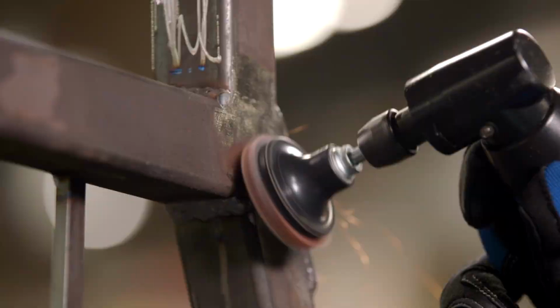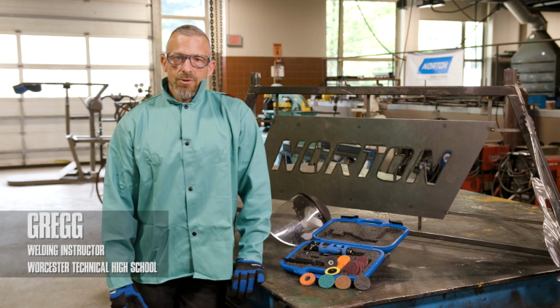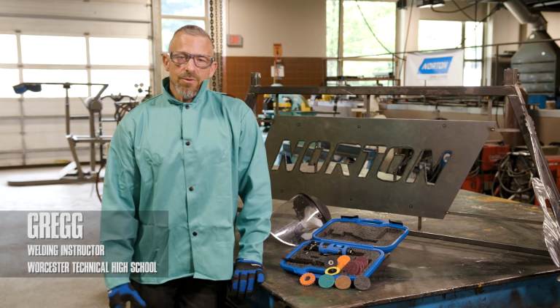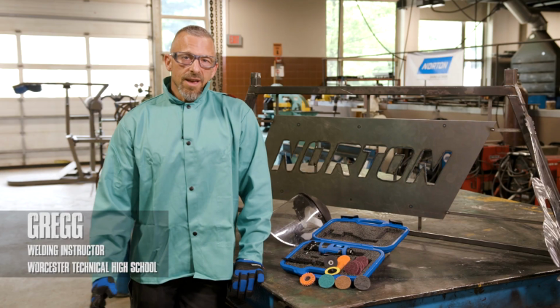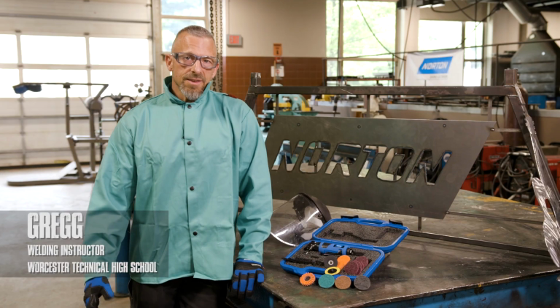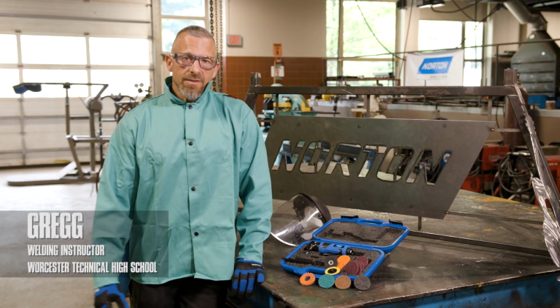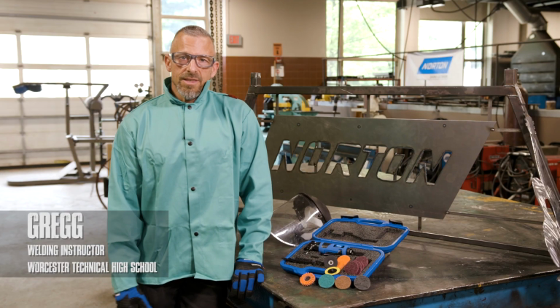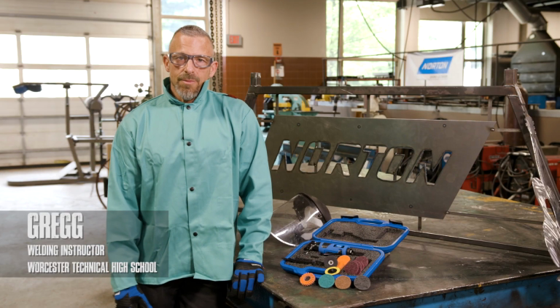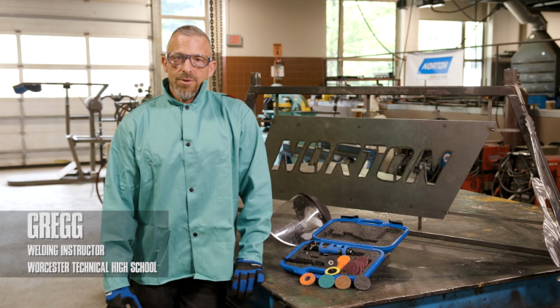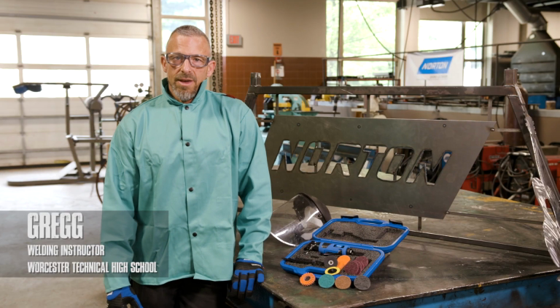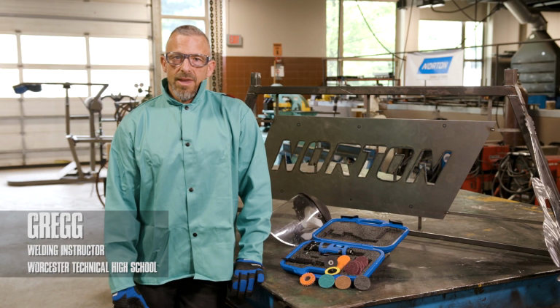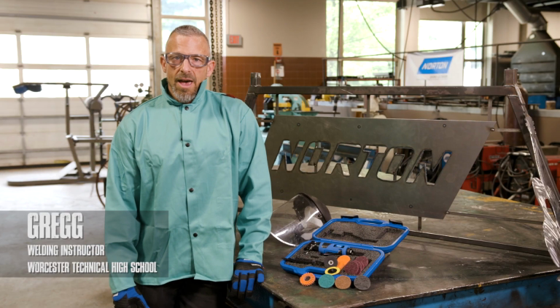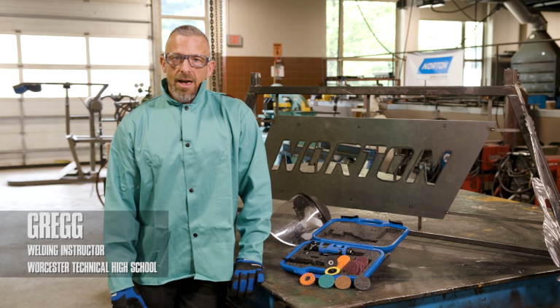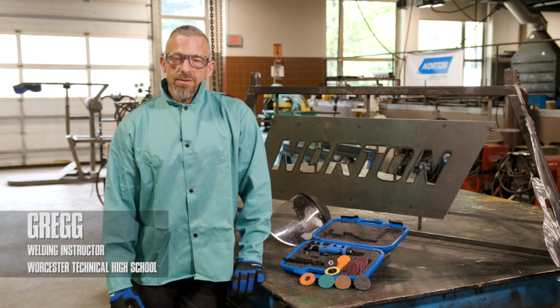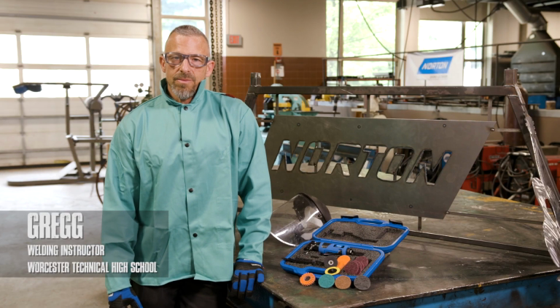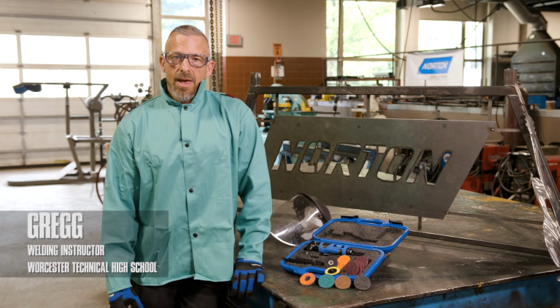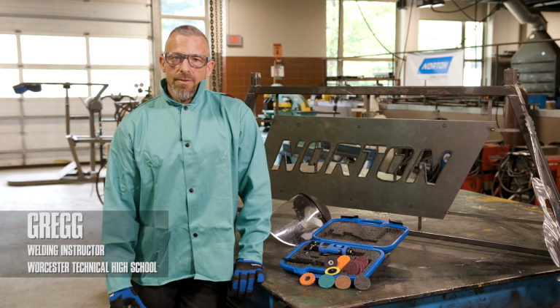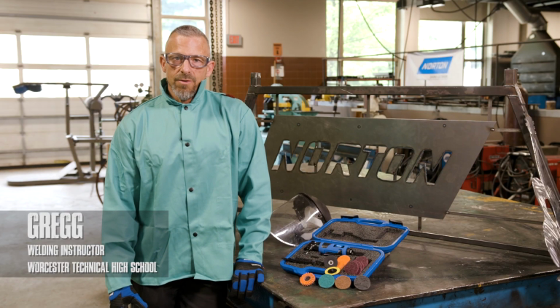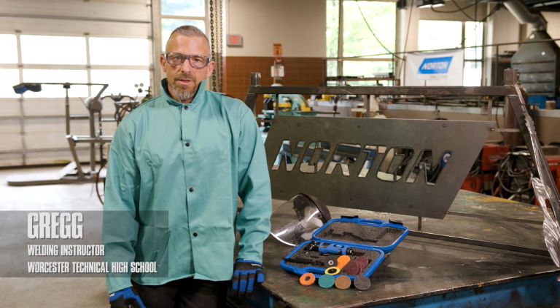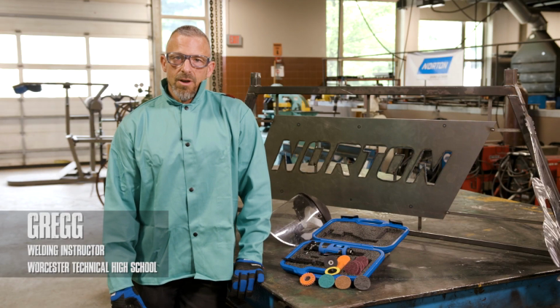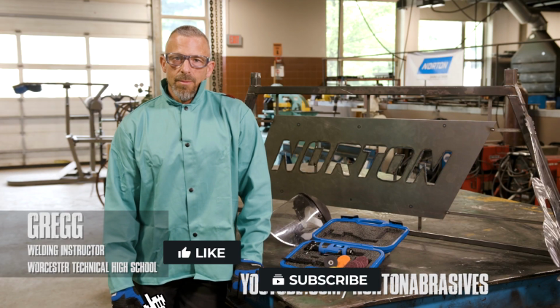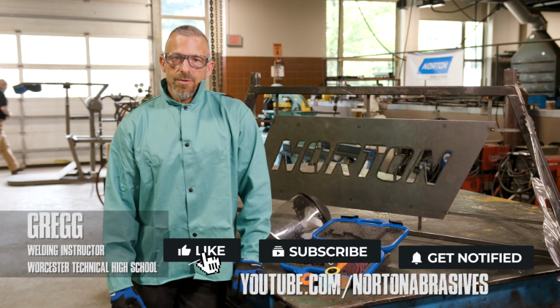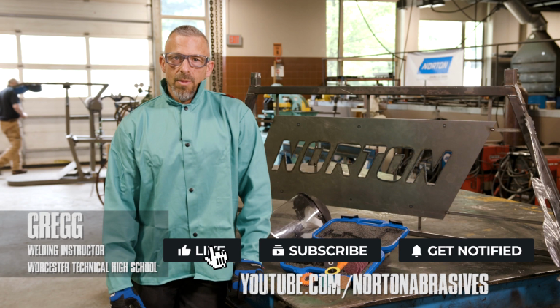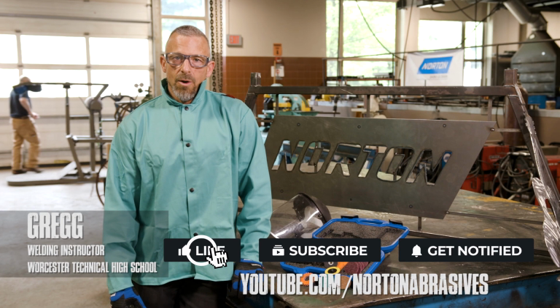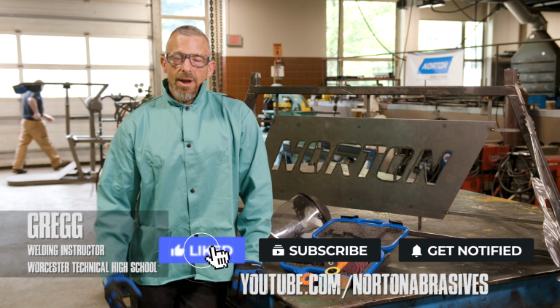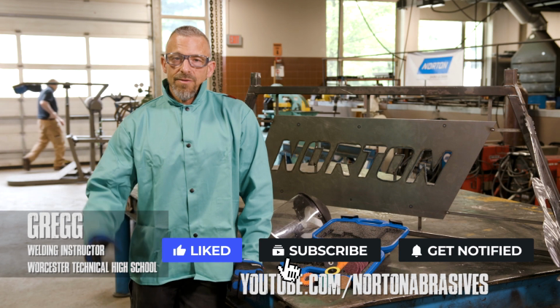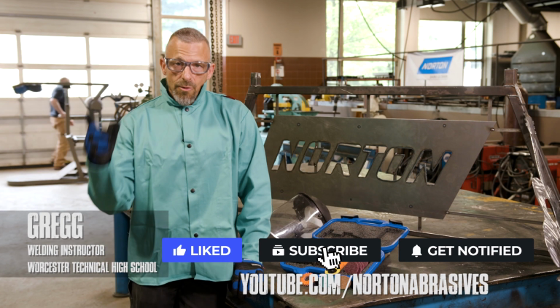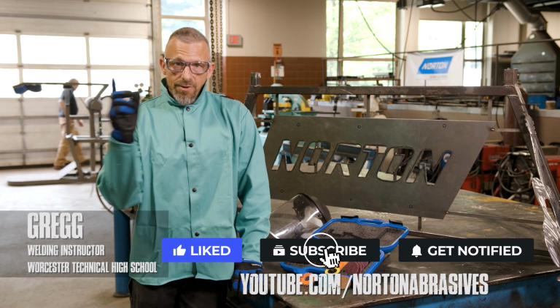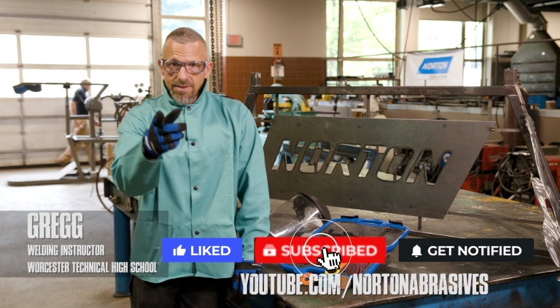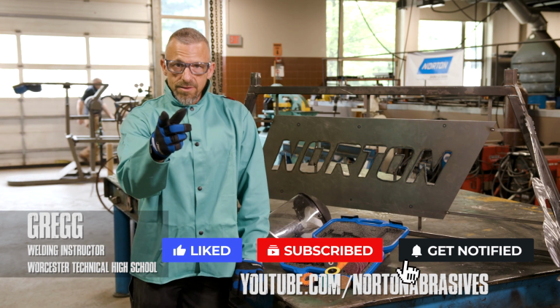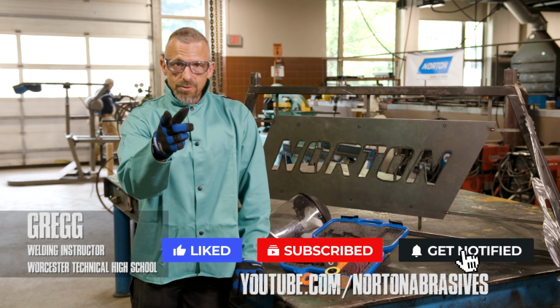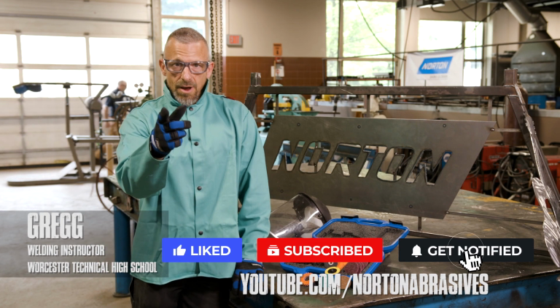If you guys have any tips you'd like to add, put those in the comments below, and don't forget to subscribe.